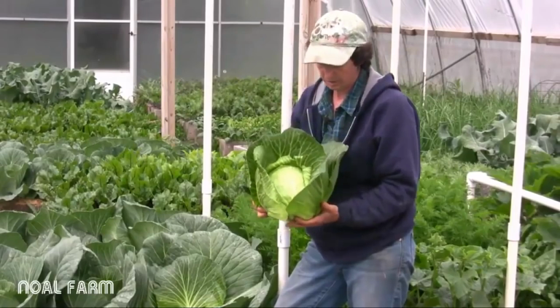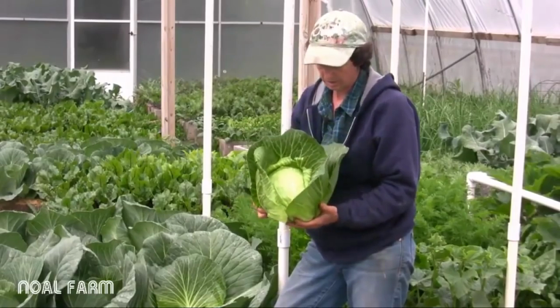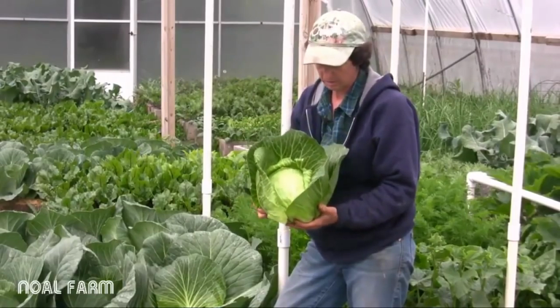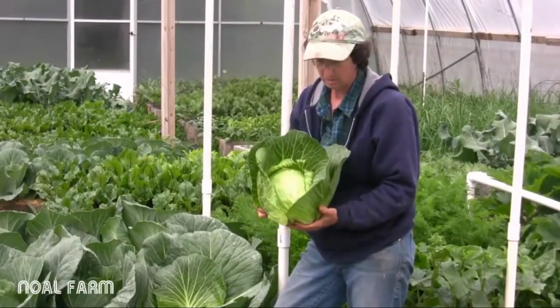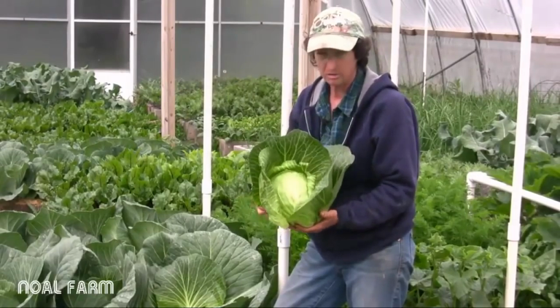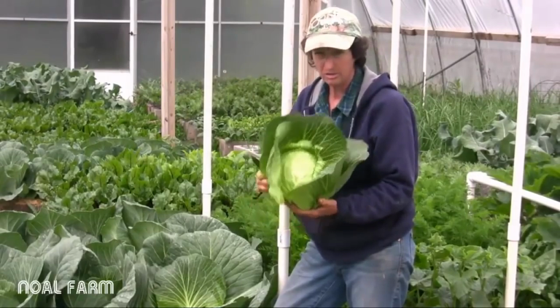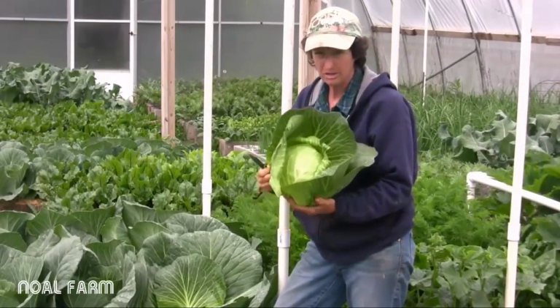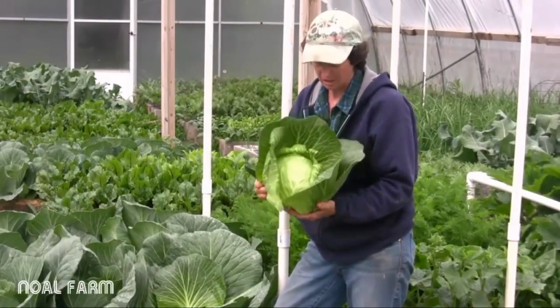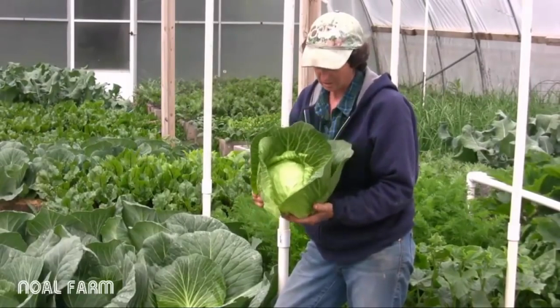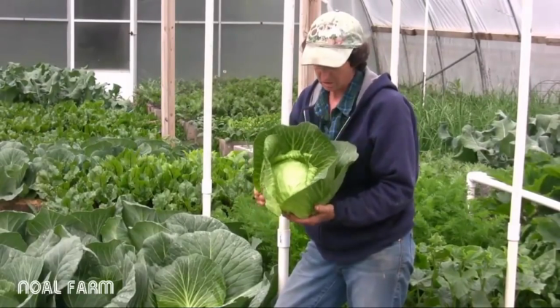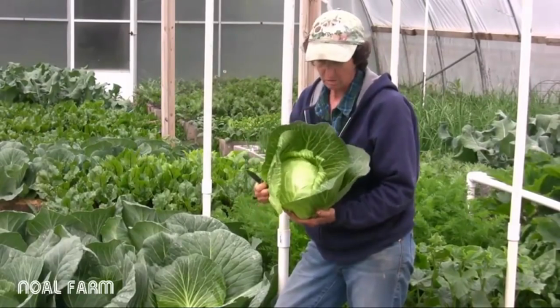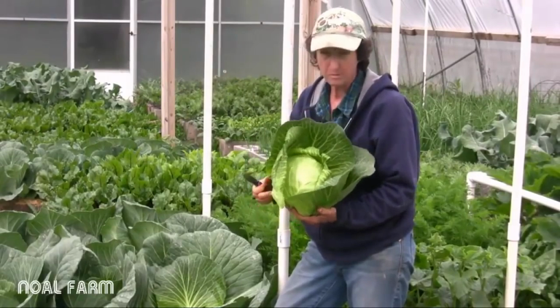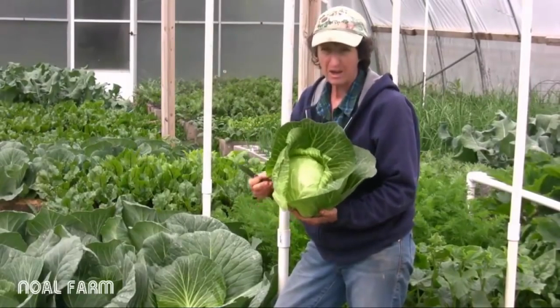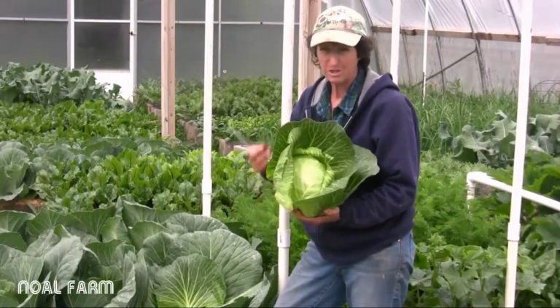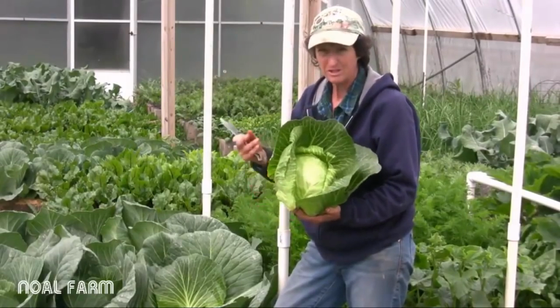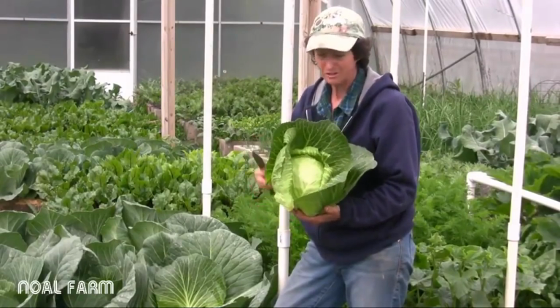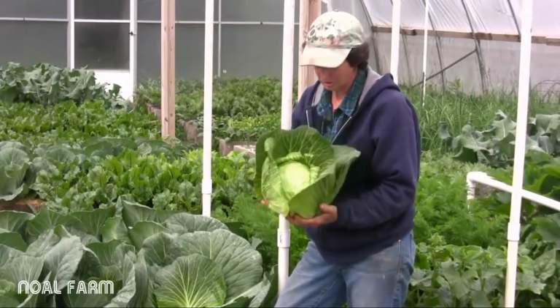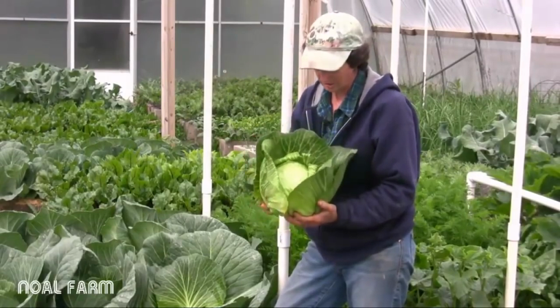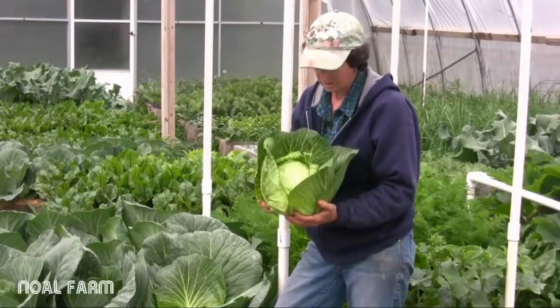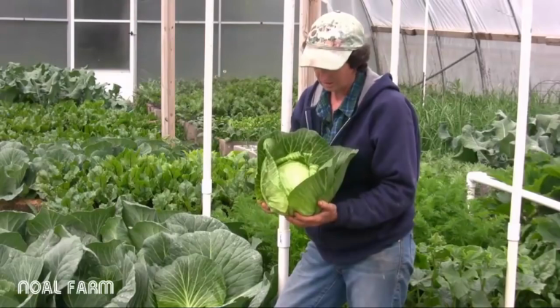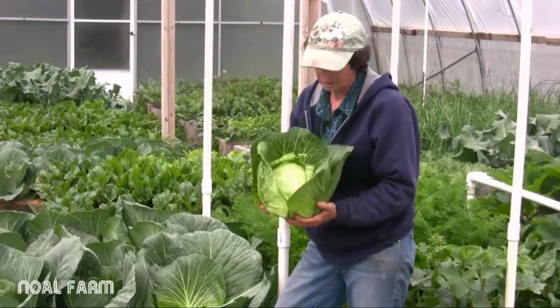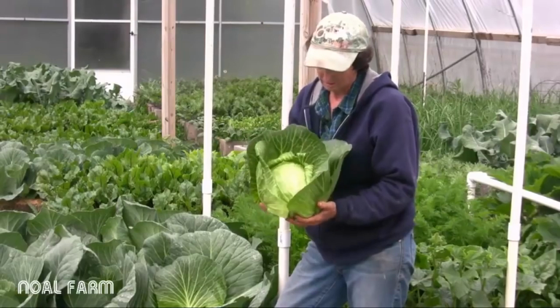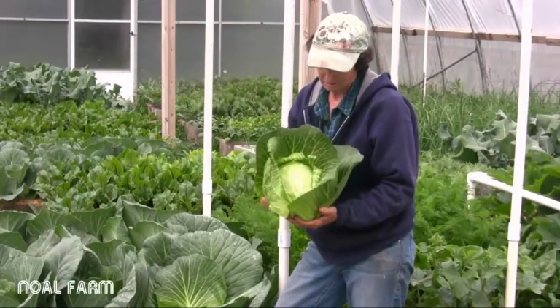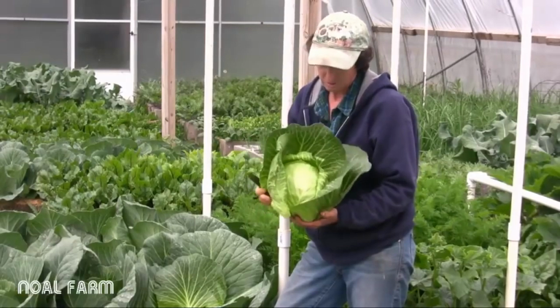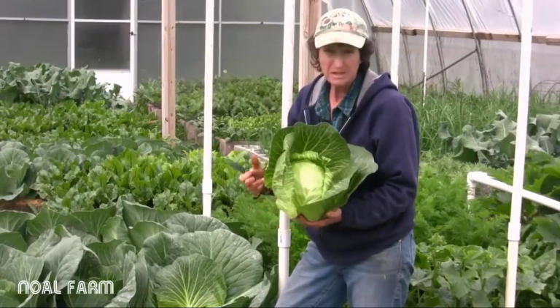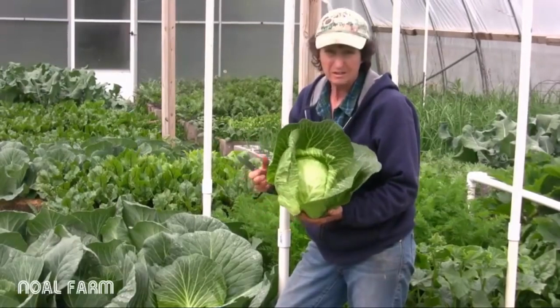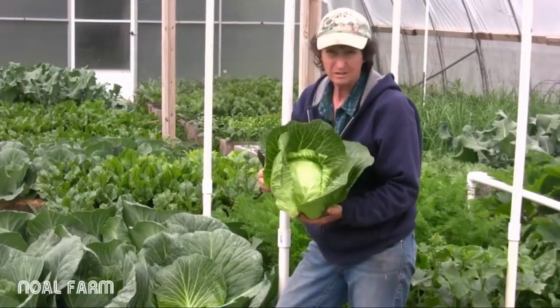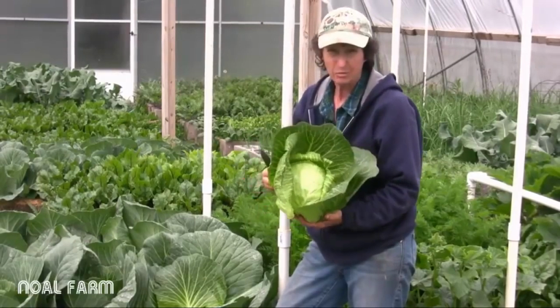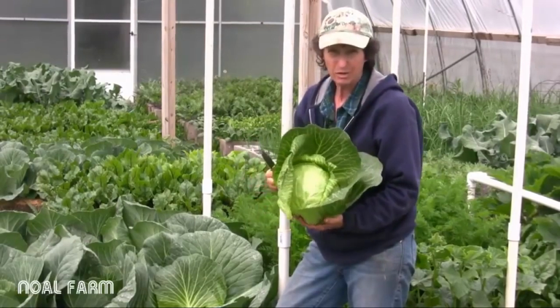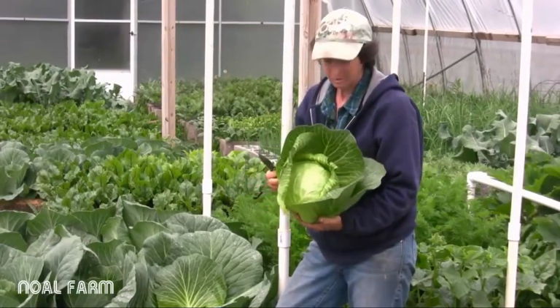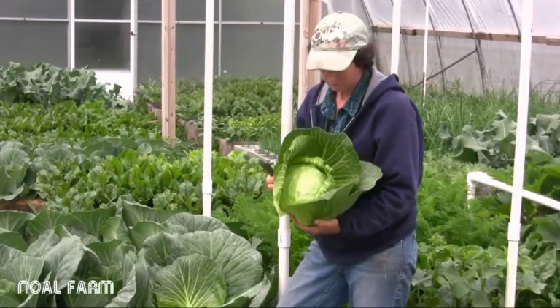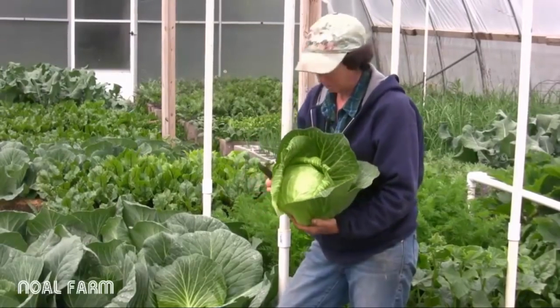I encourage you to grow some cabbage just so you can taste the sweetness of what it can produce.